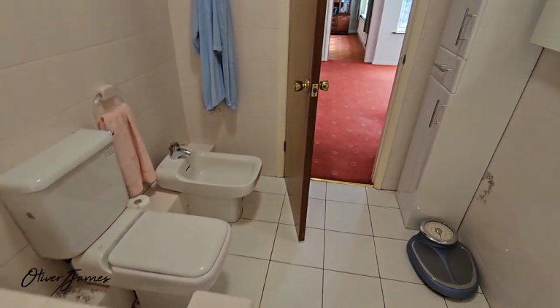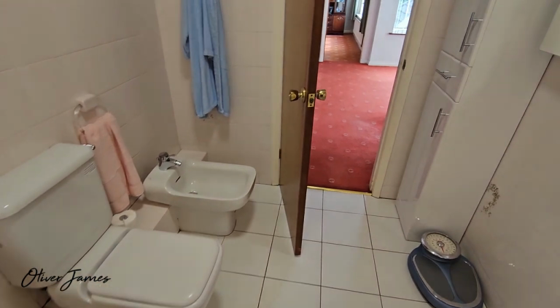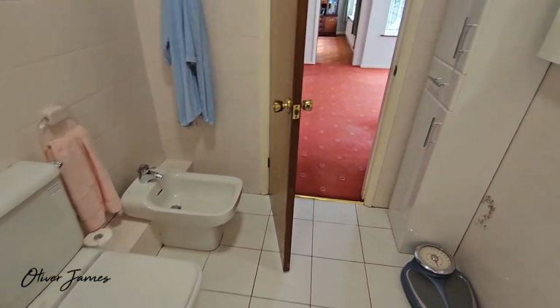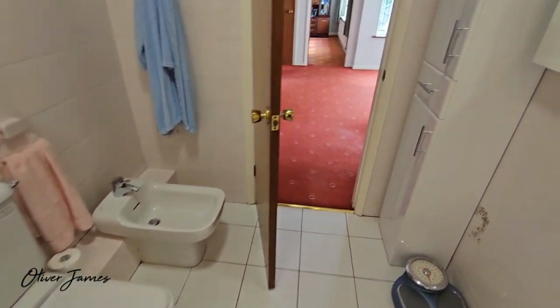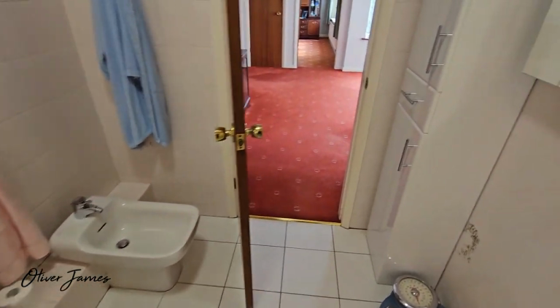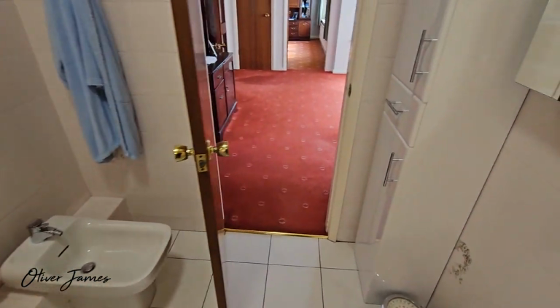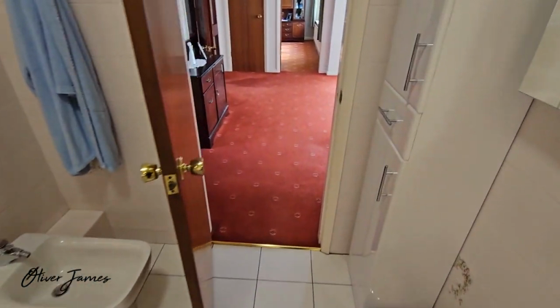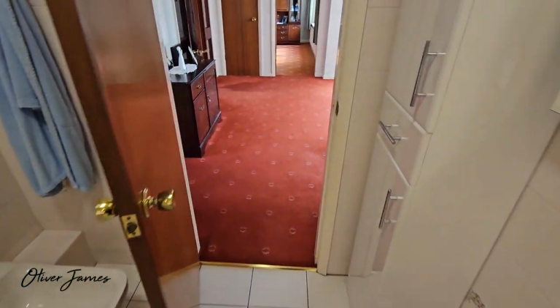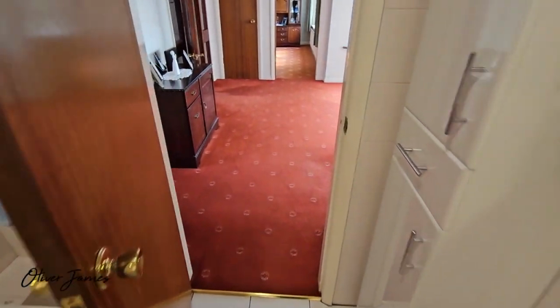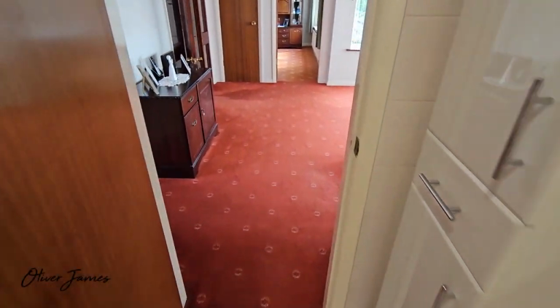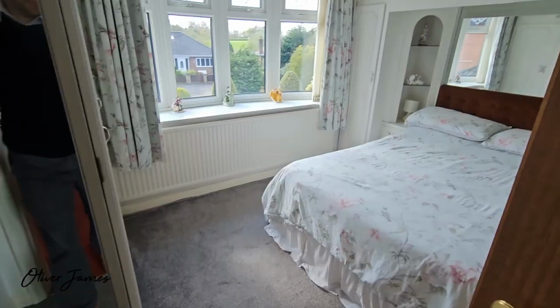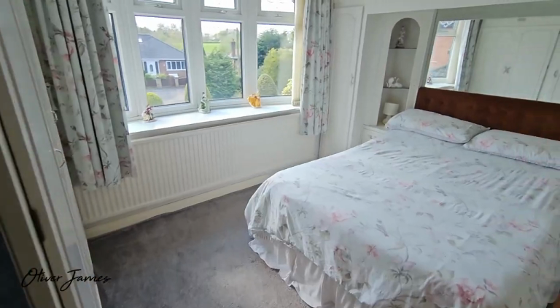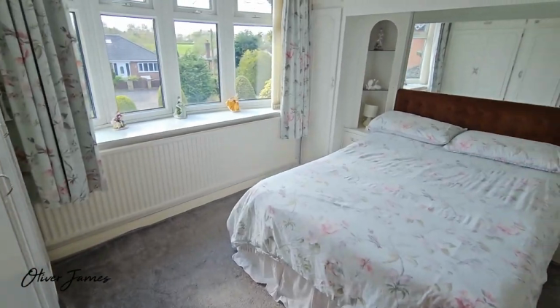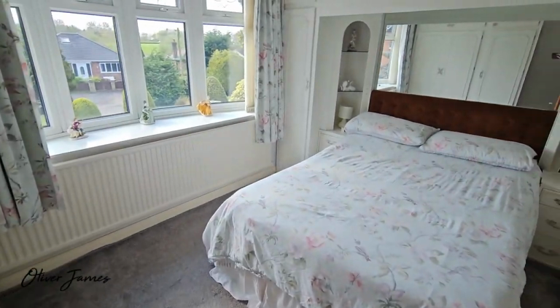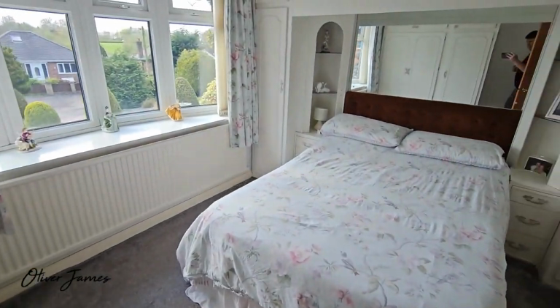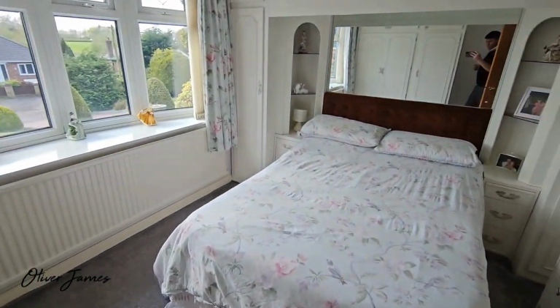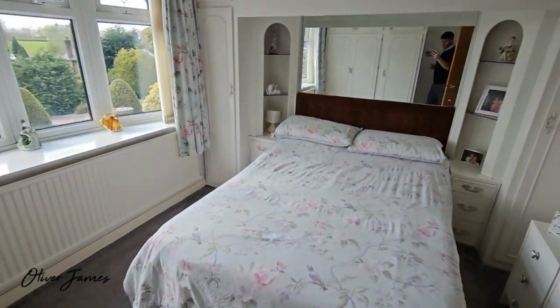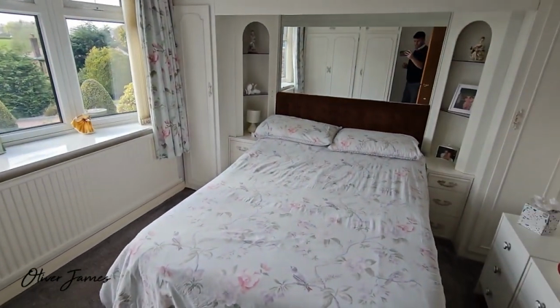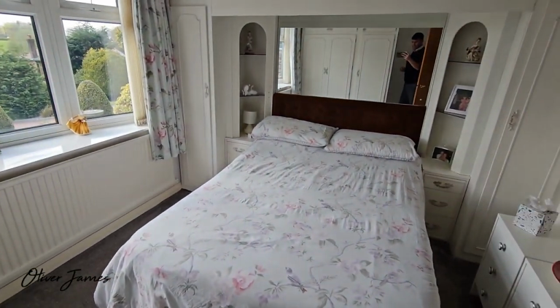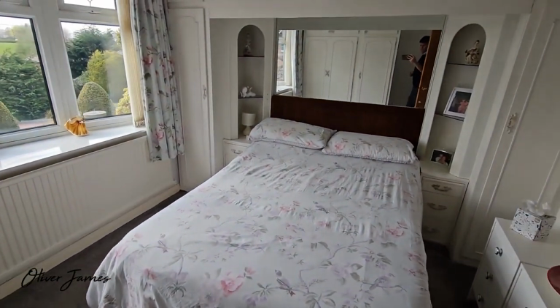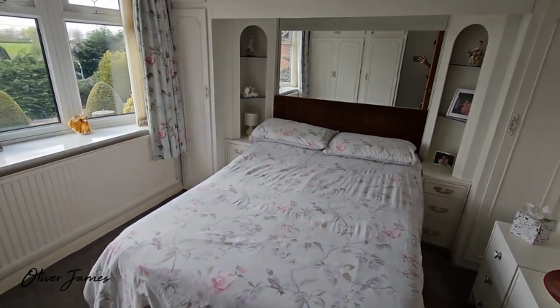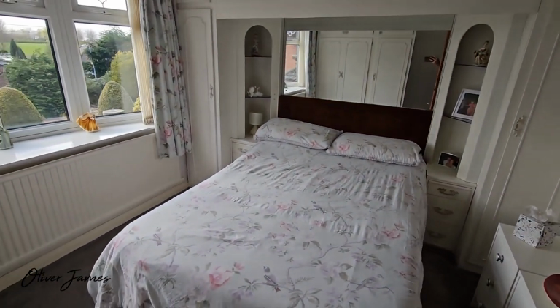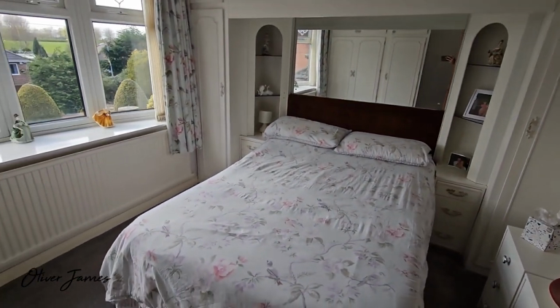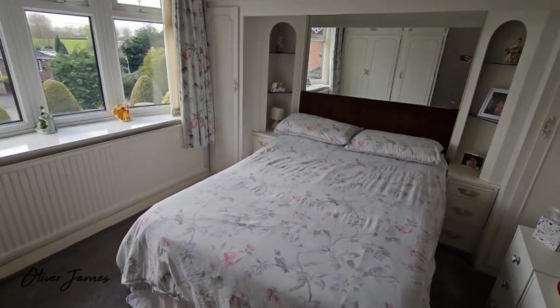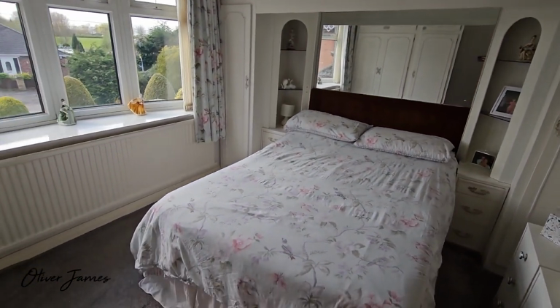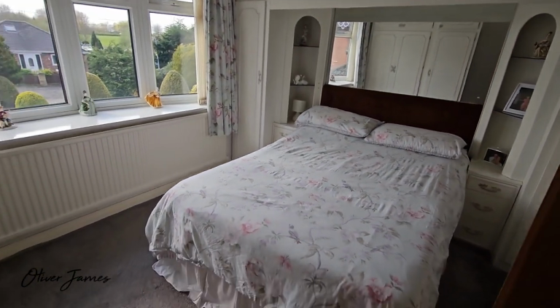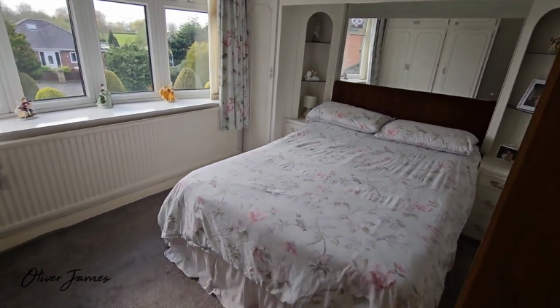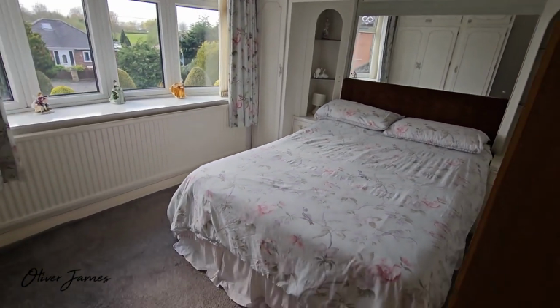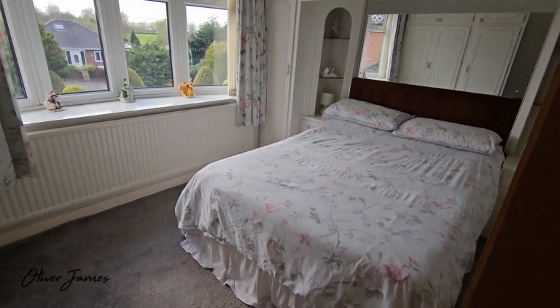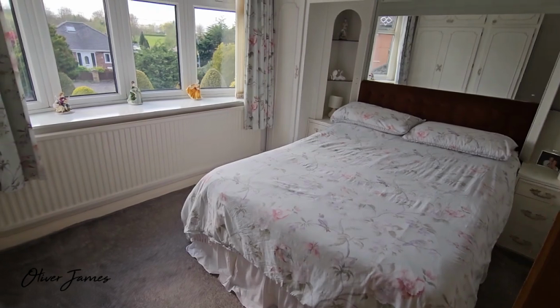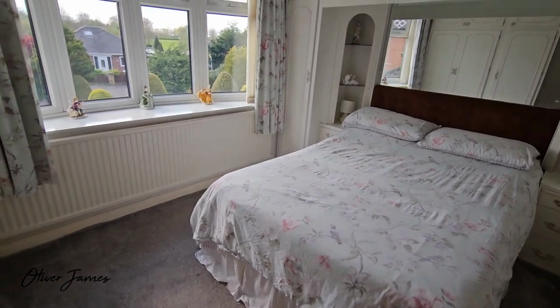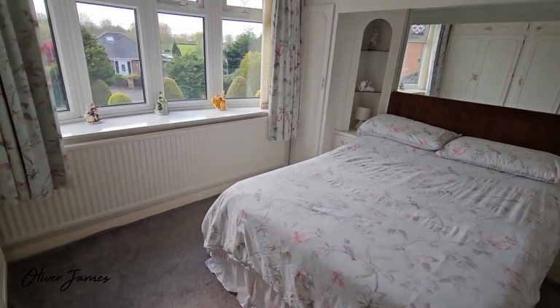Two bedrooms, both with fitted wardrobes. This is the first and this is the rear bedroom.